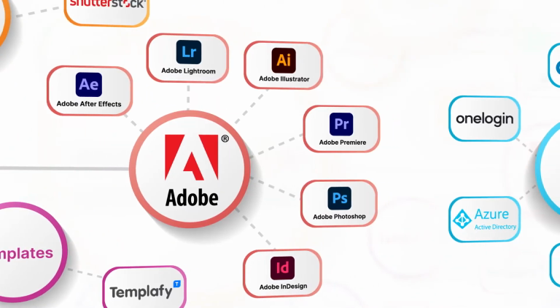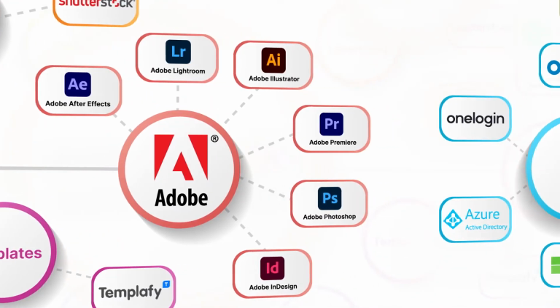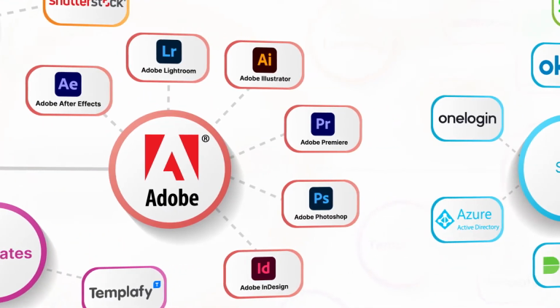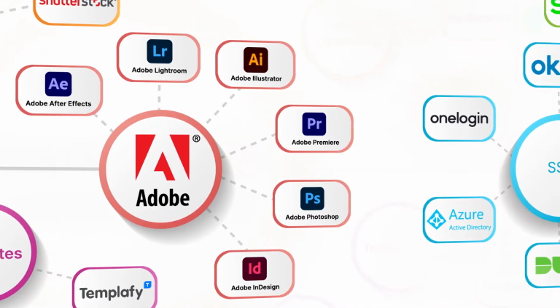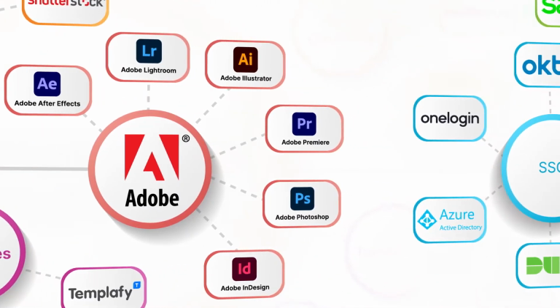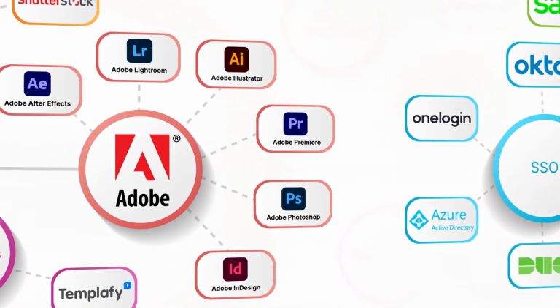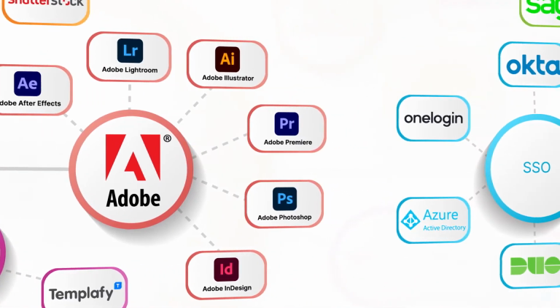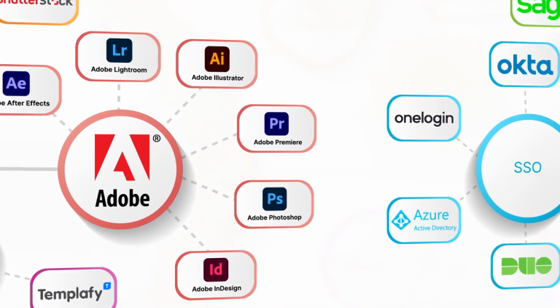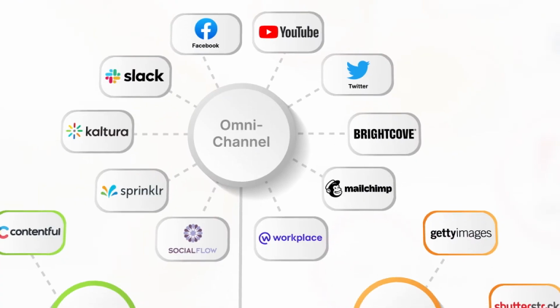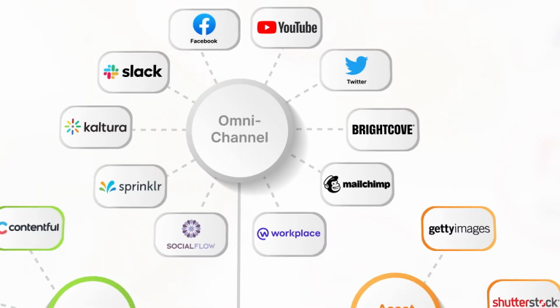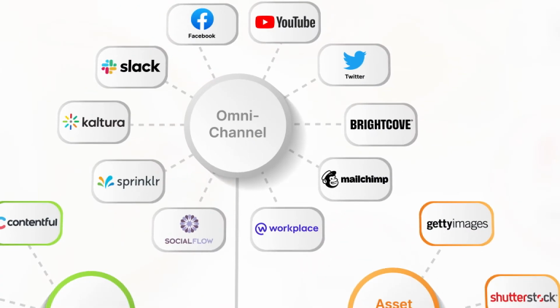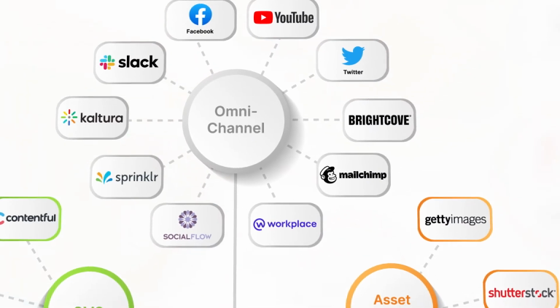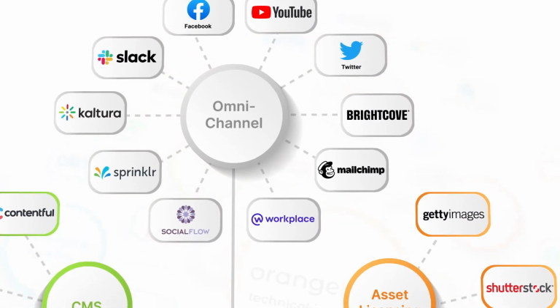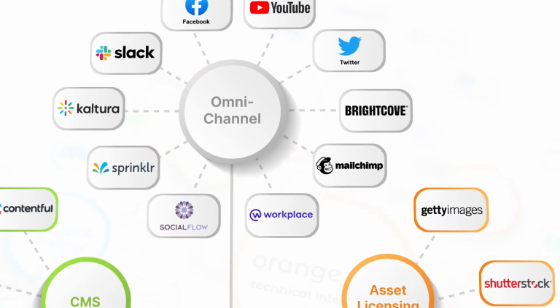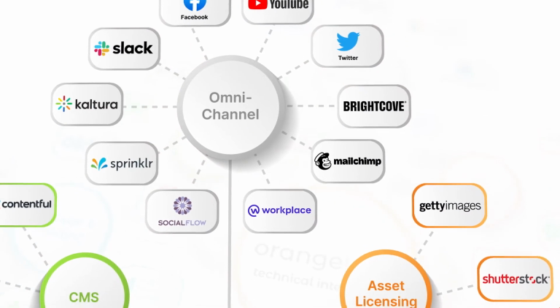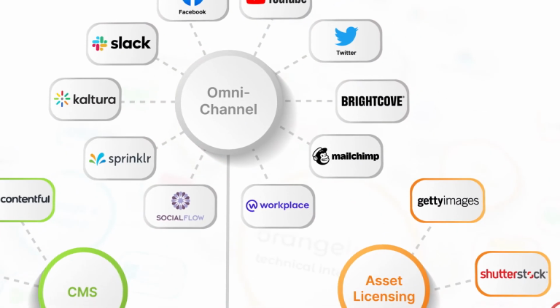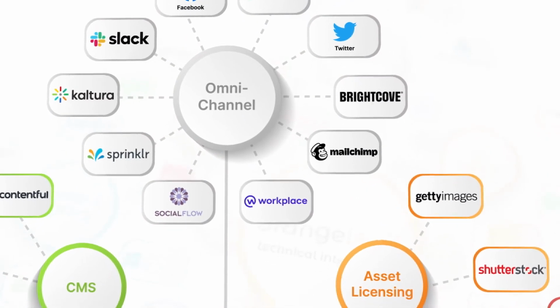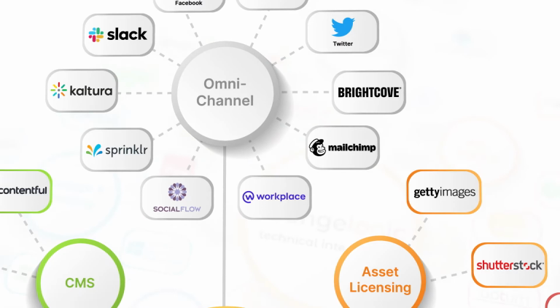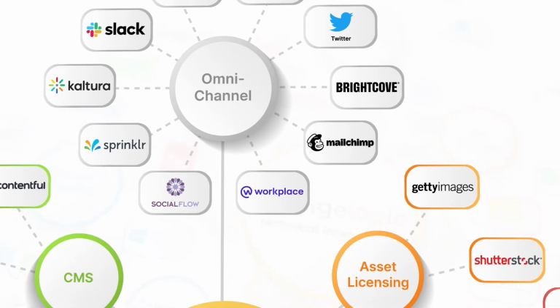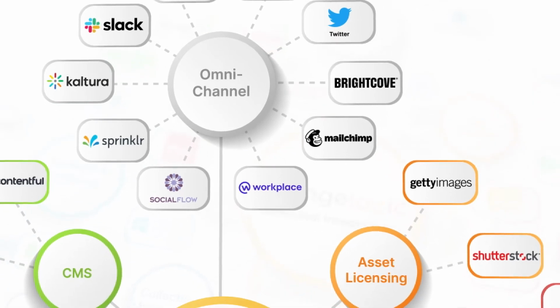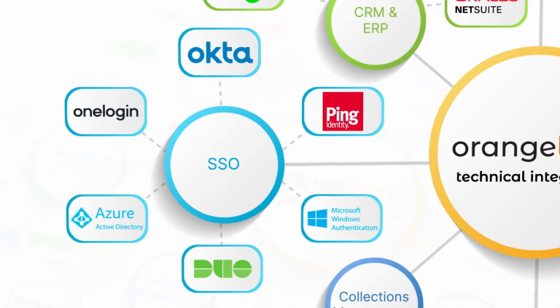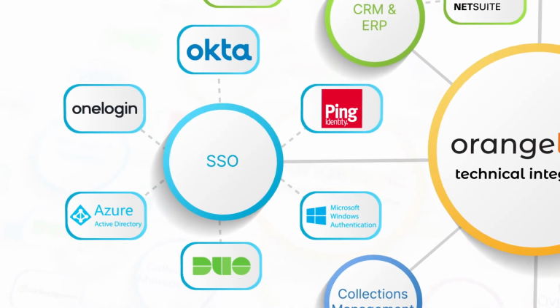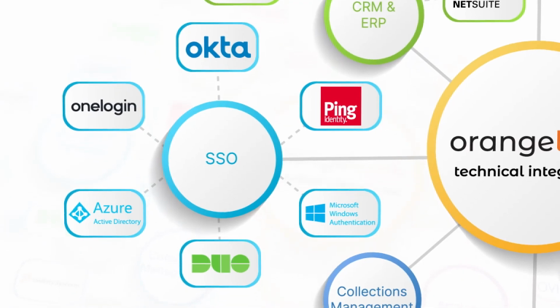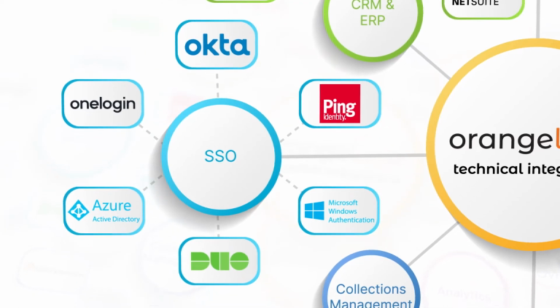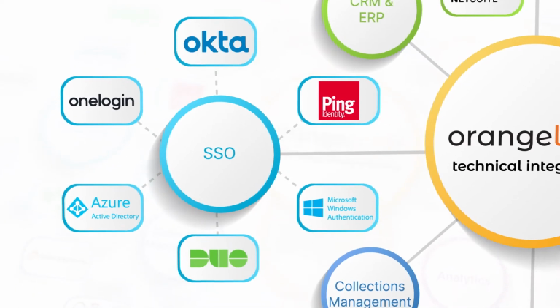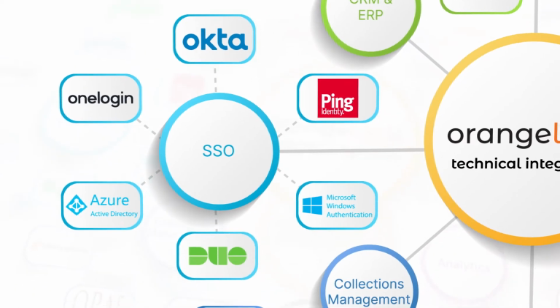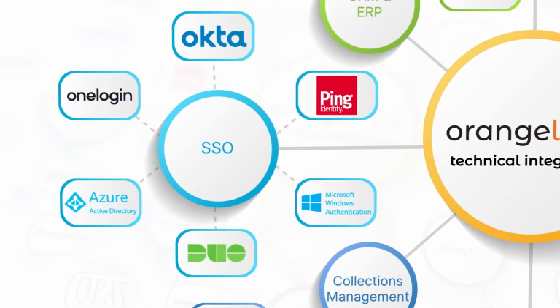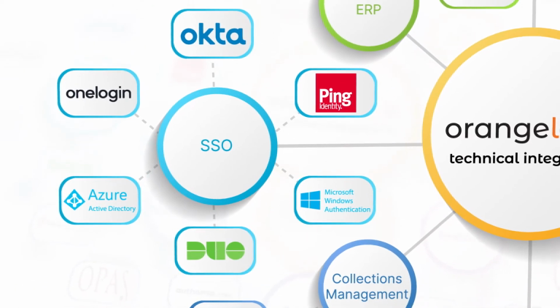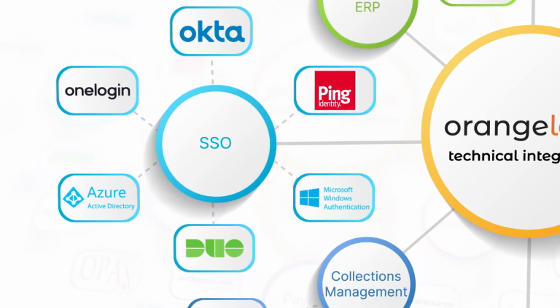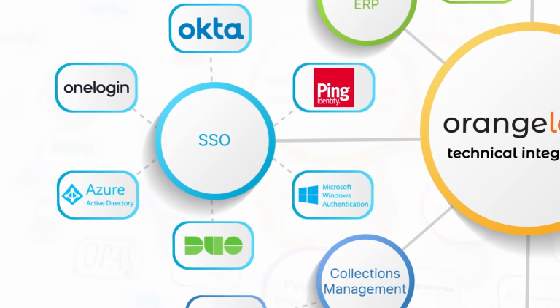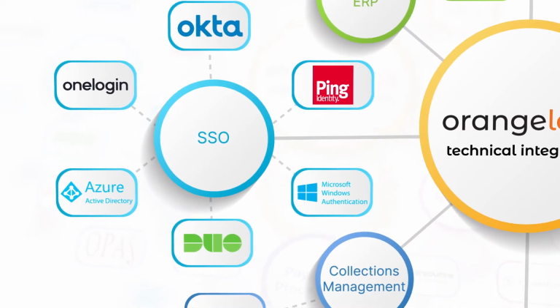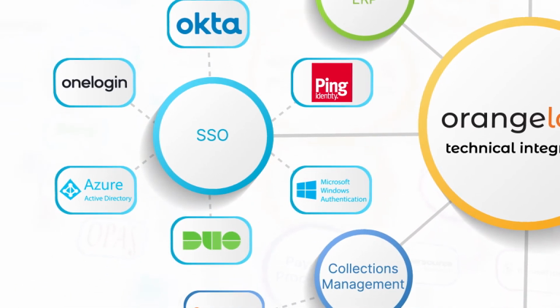Orange Logic offers a wide variety of integrations out-of-the-box that extend well beyond the basic marketing tools offered by much of the DAM industry.